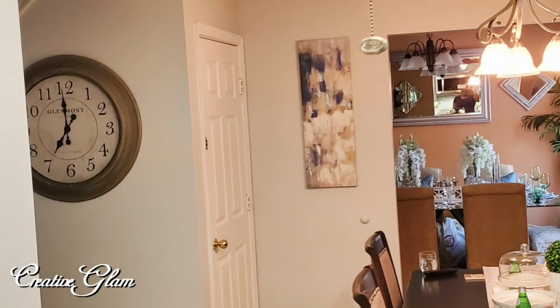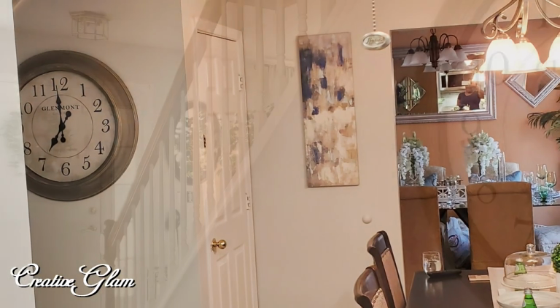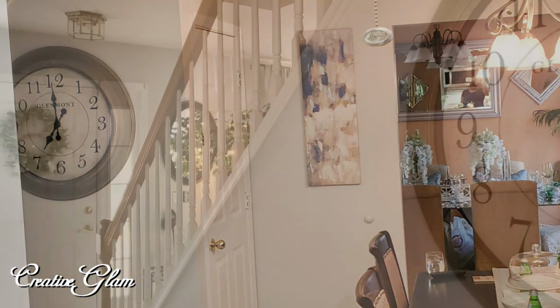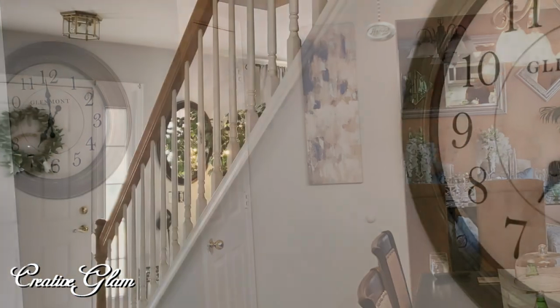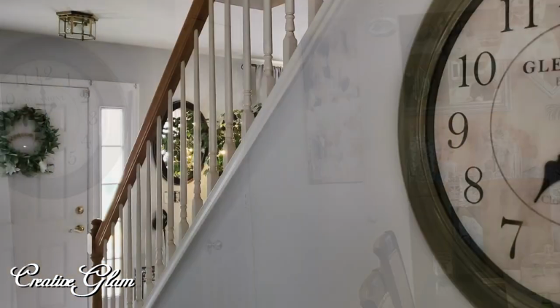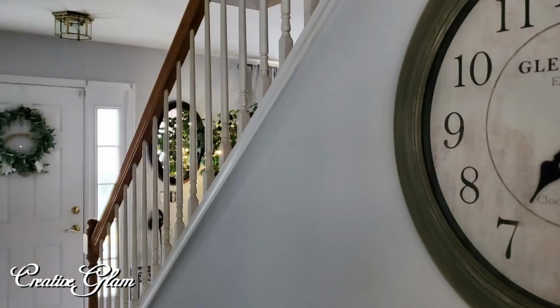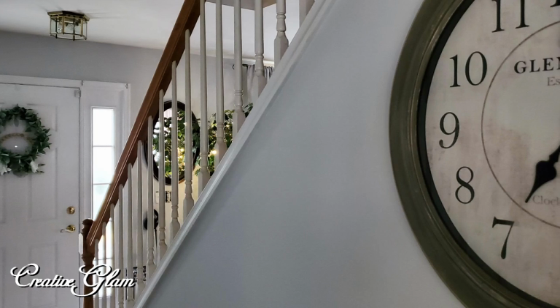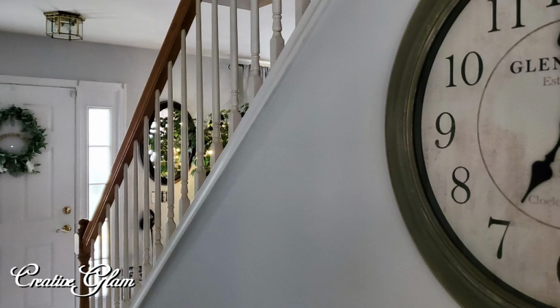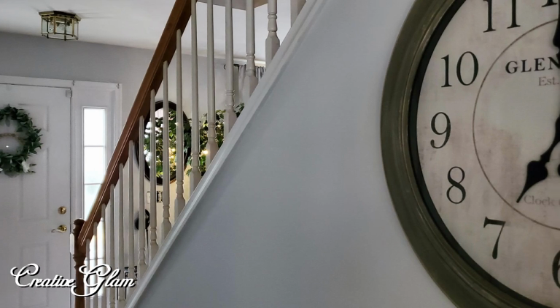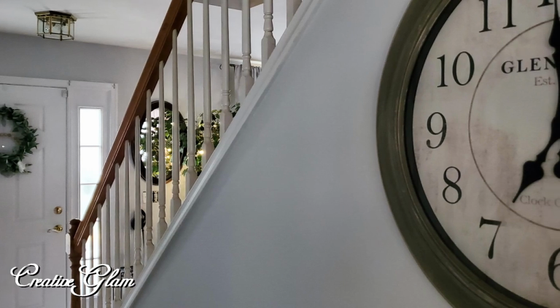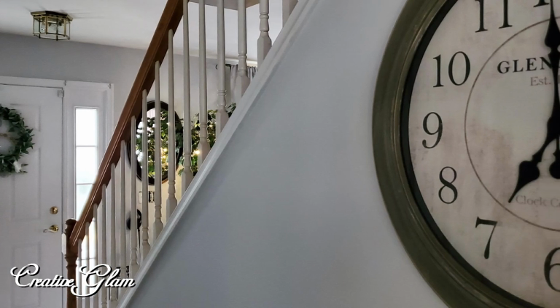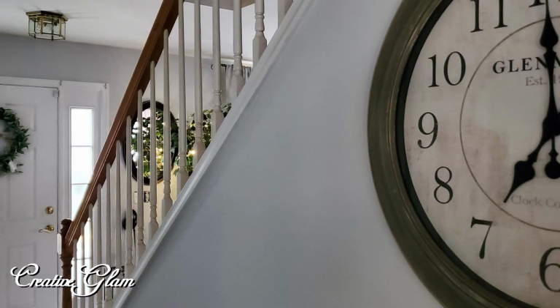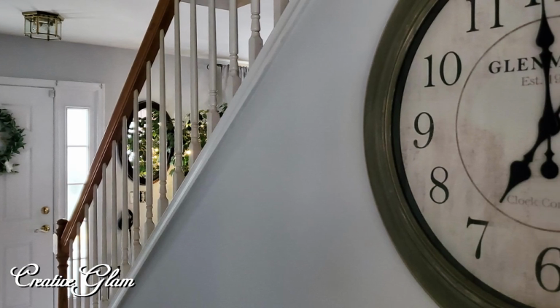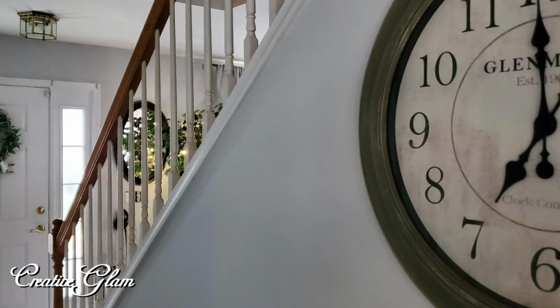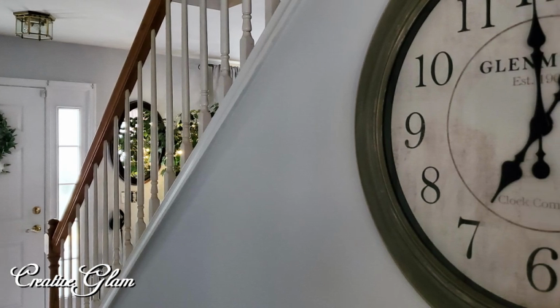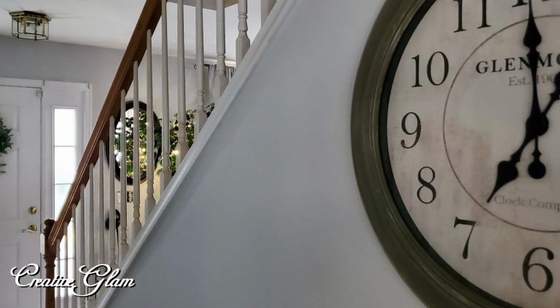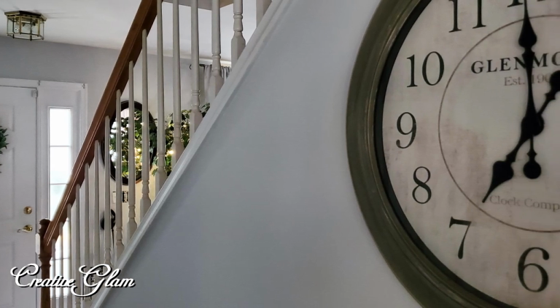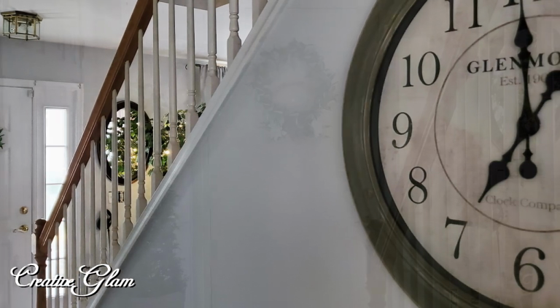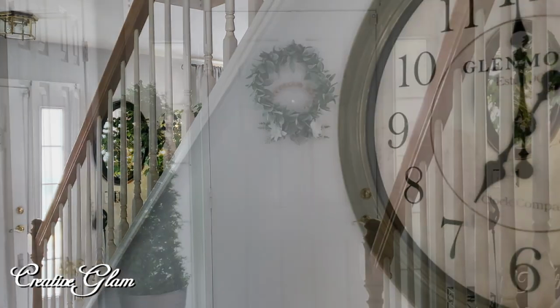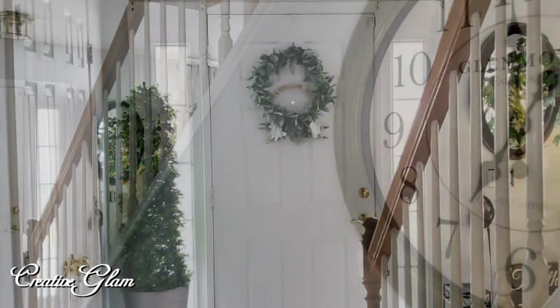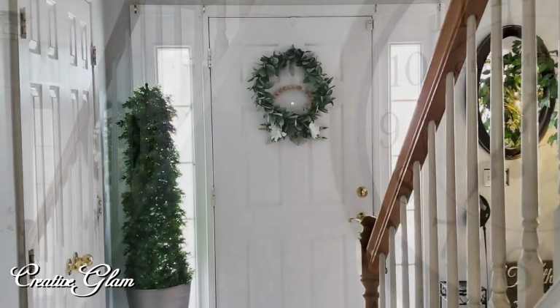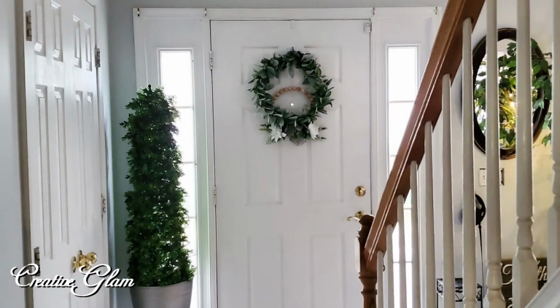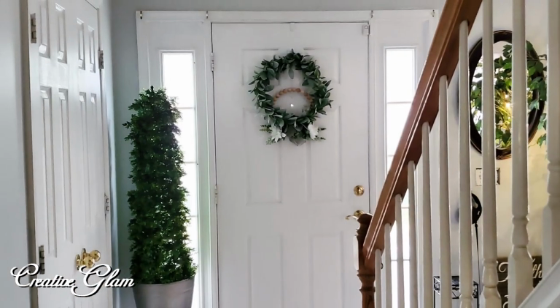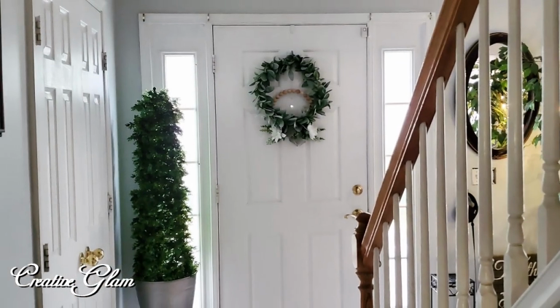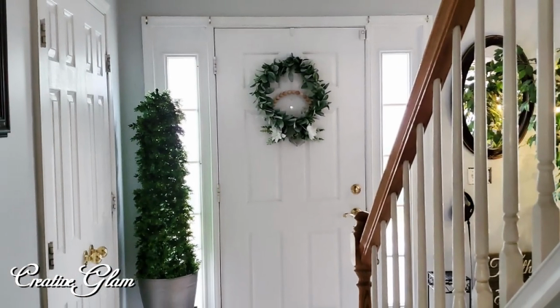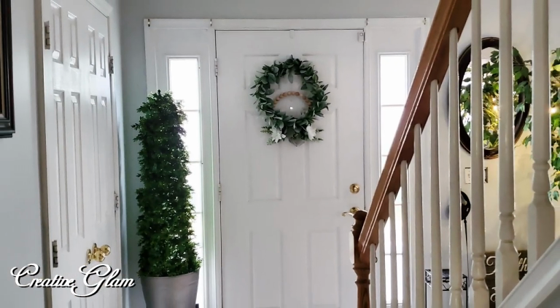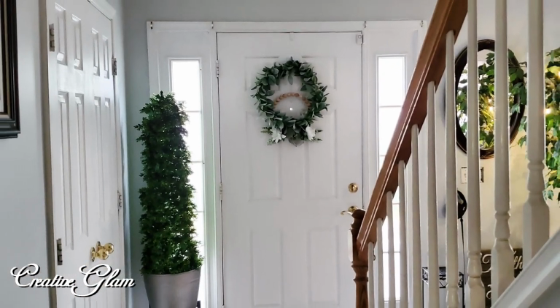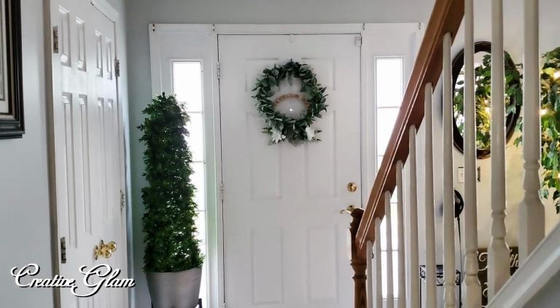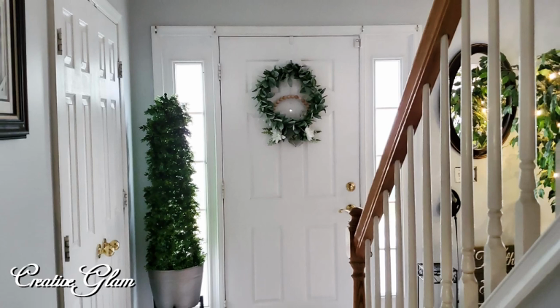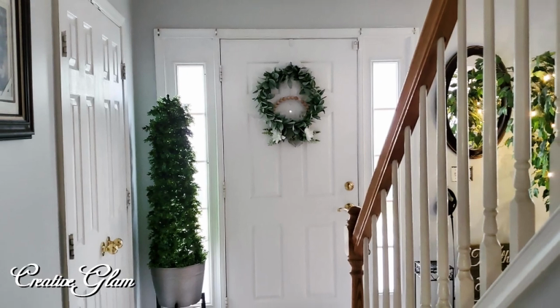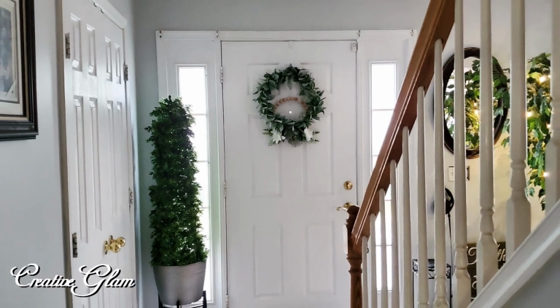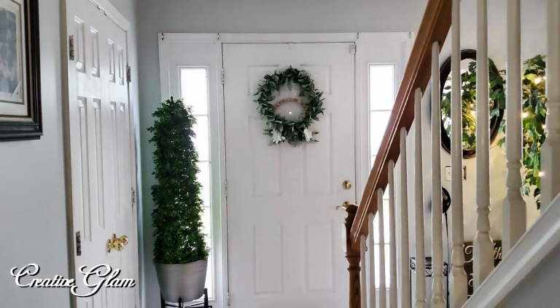So this was the beginning of the process for us. Next is going to be the countertops and the flooring, so make sure you stay tuned for that too.